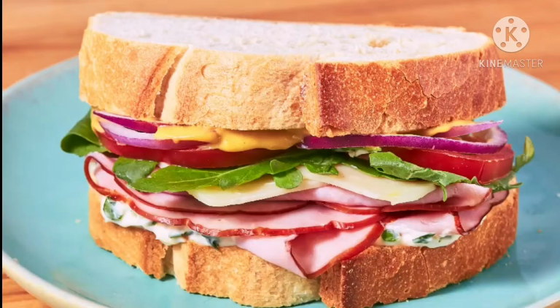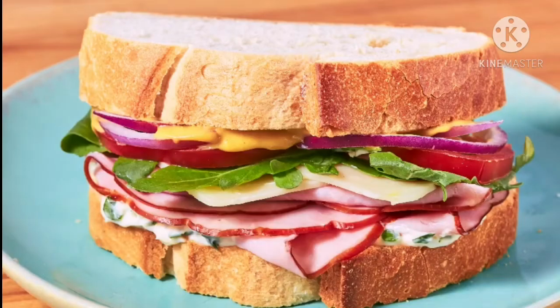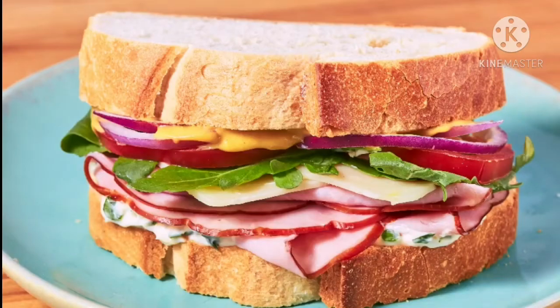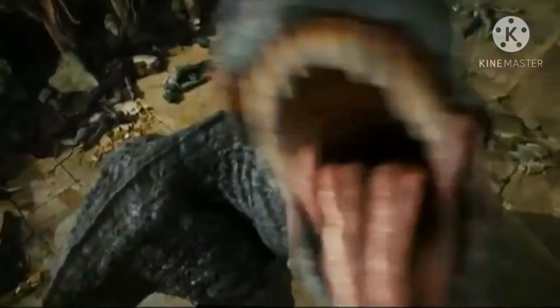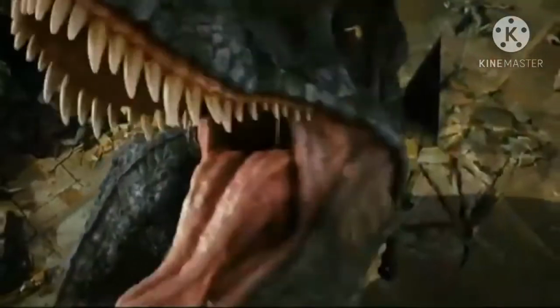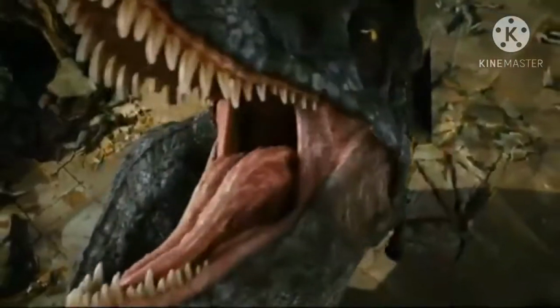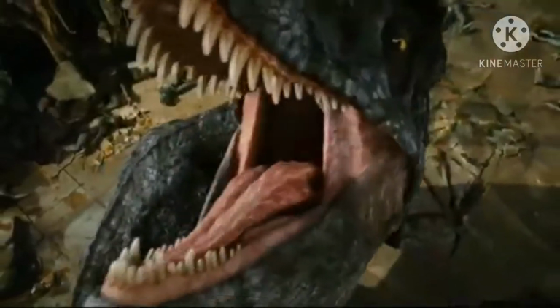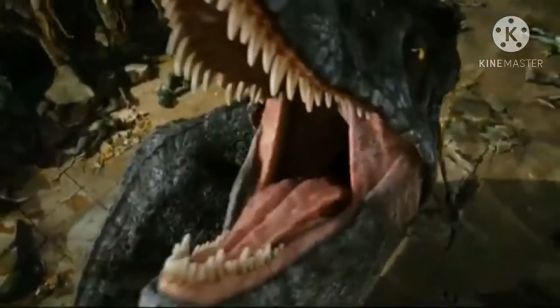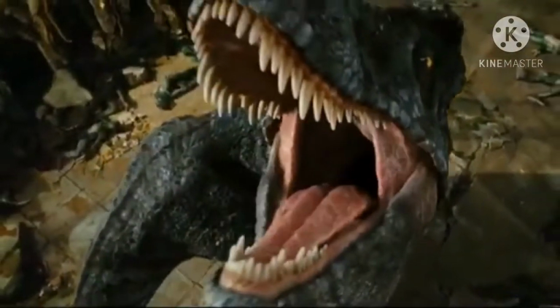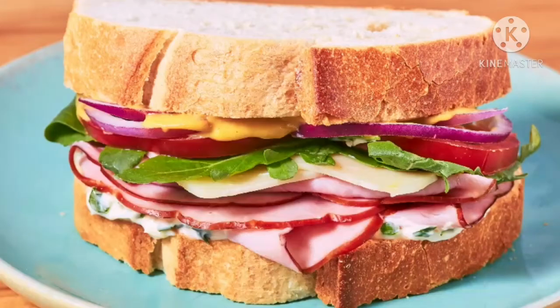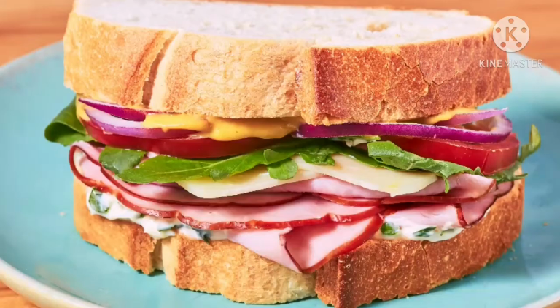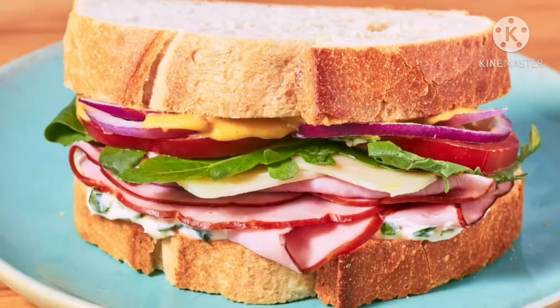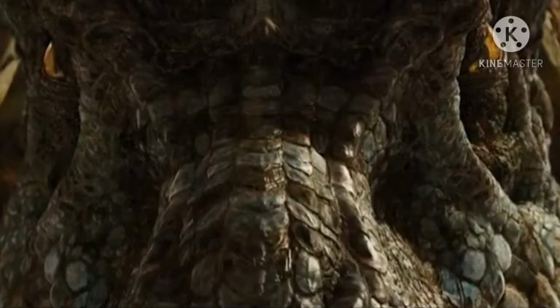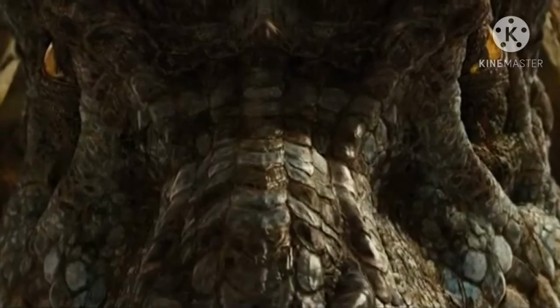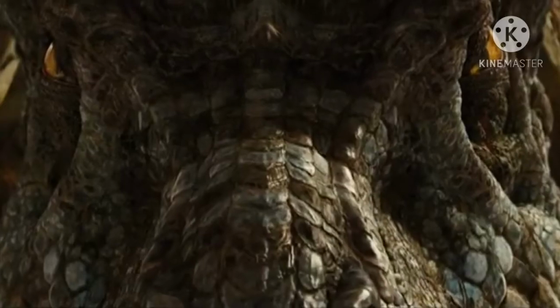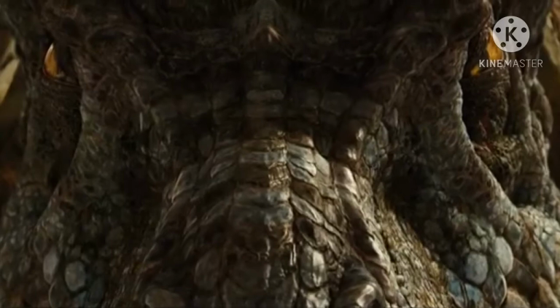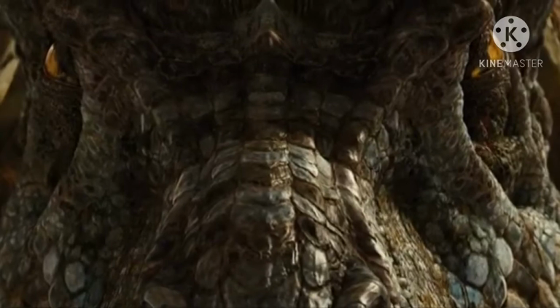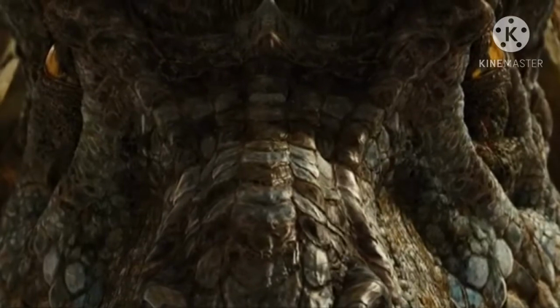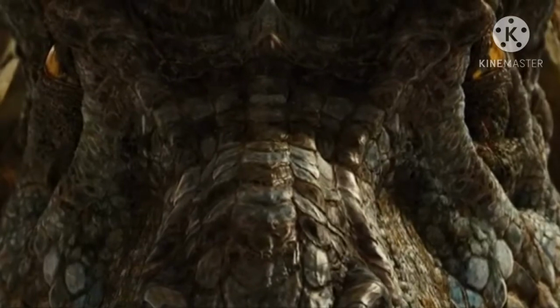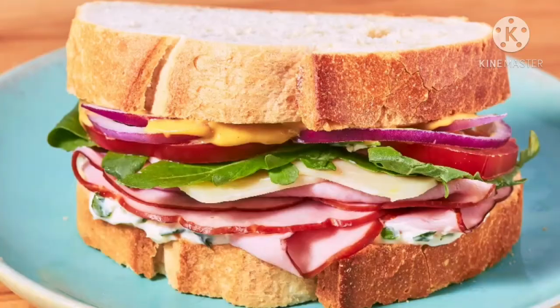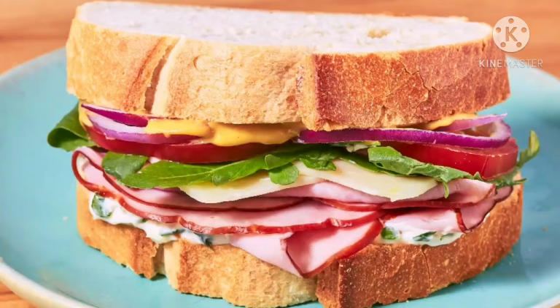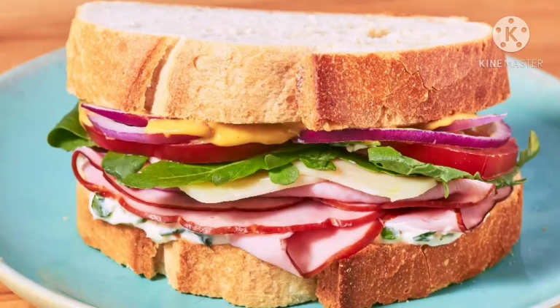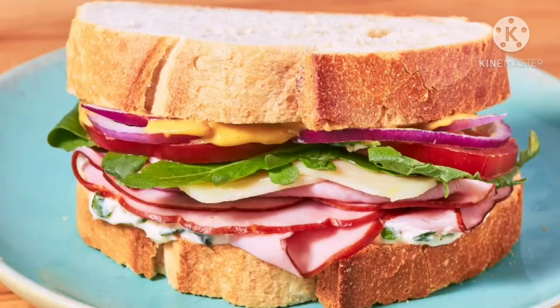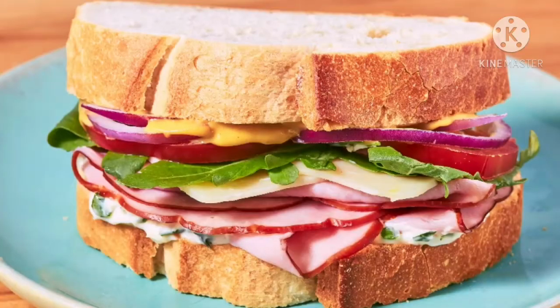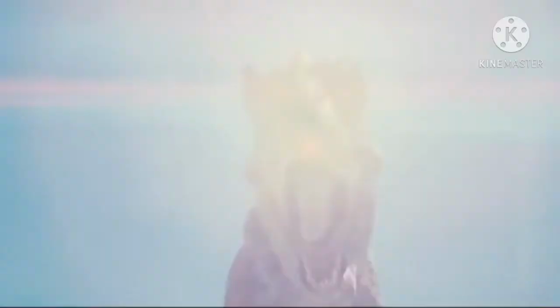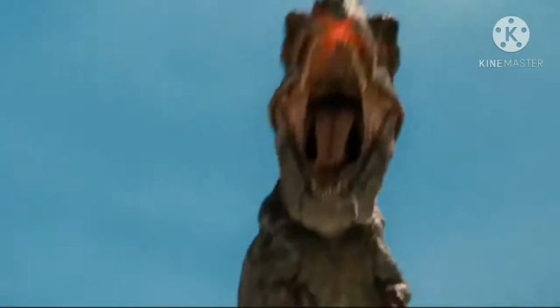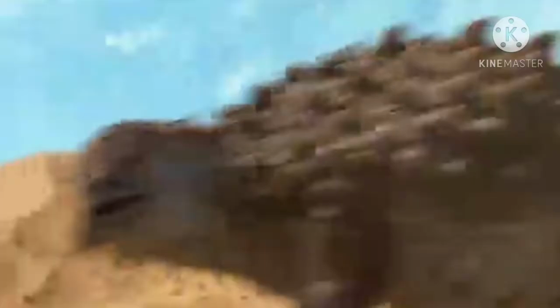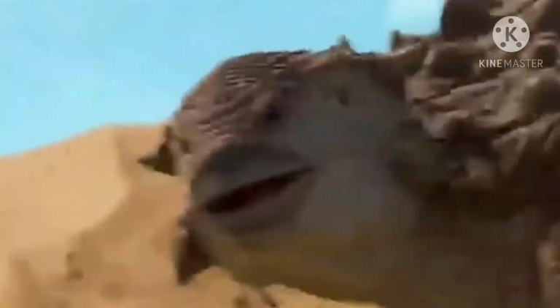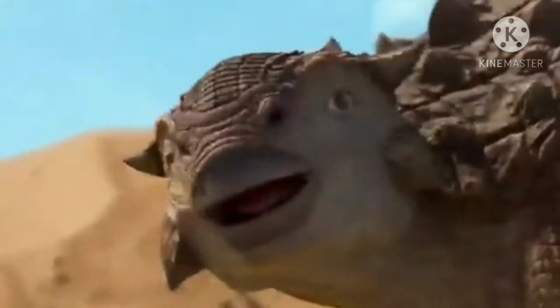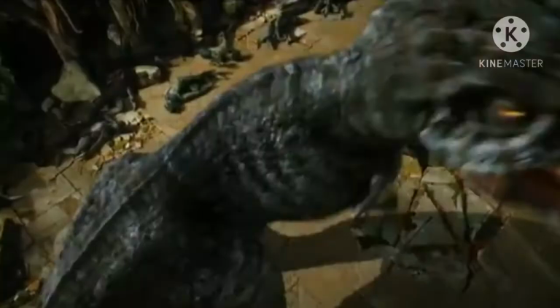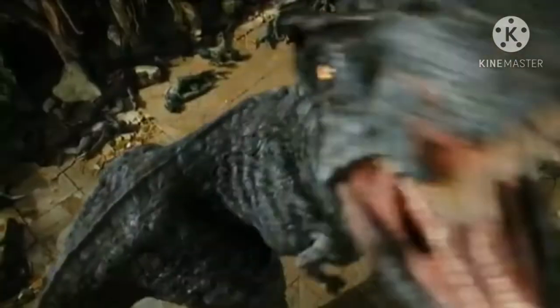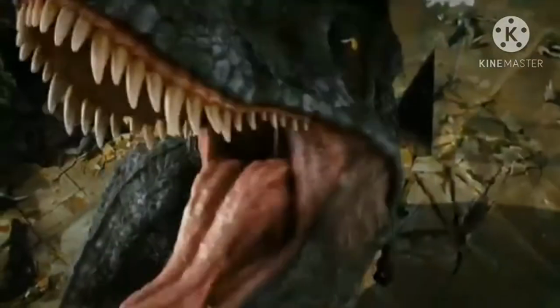Sandwich, so much delicious sandwich! I'm coming for your sandwich! 100 sandwich sandwich!